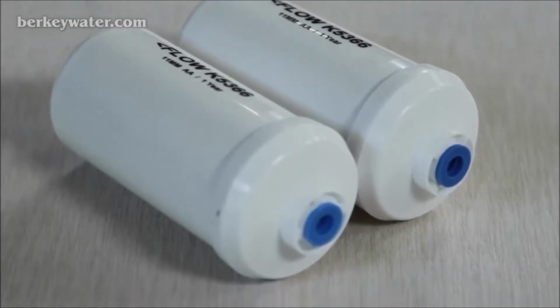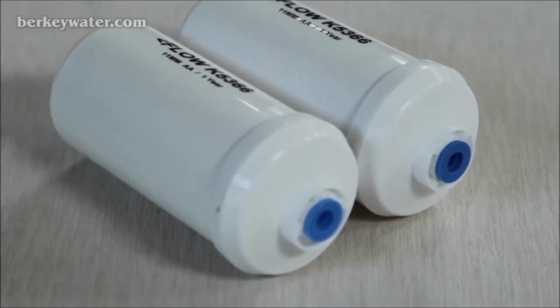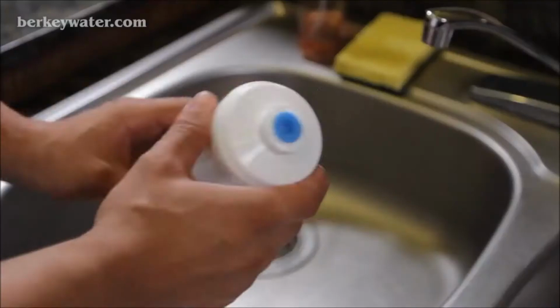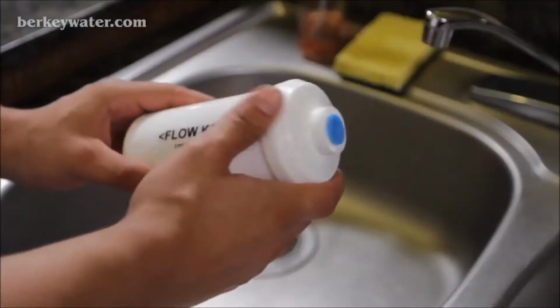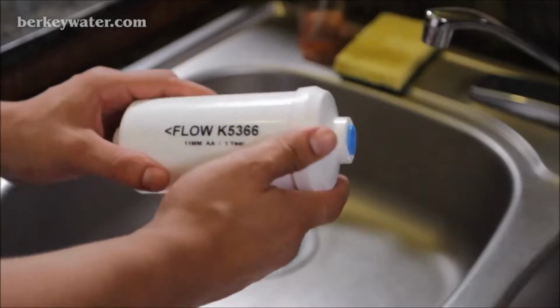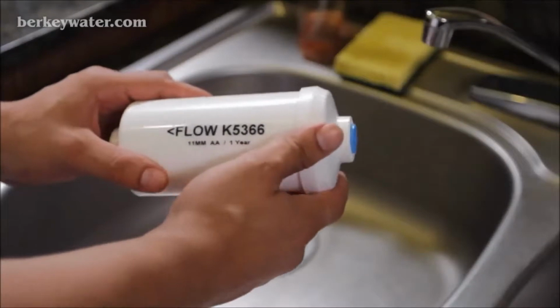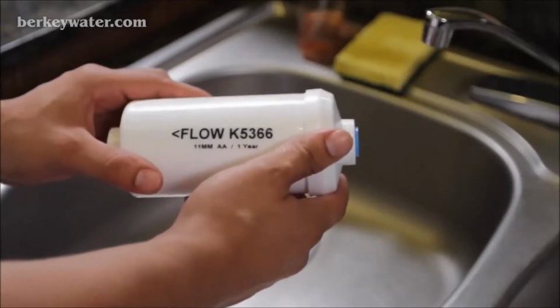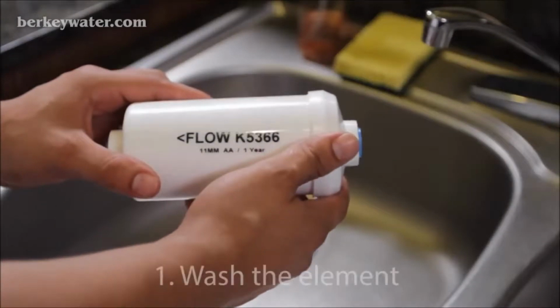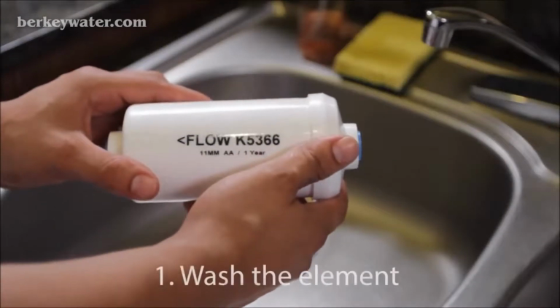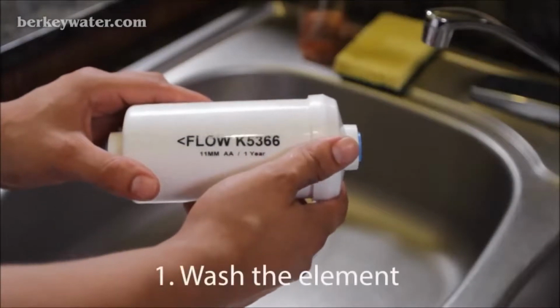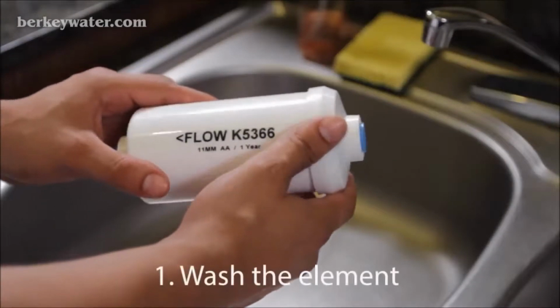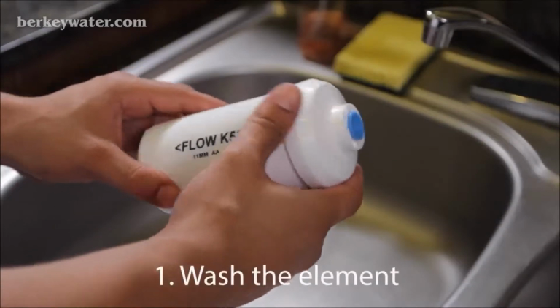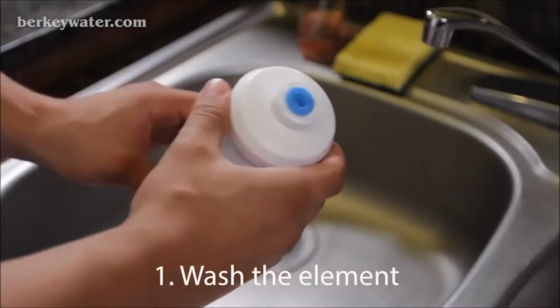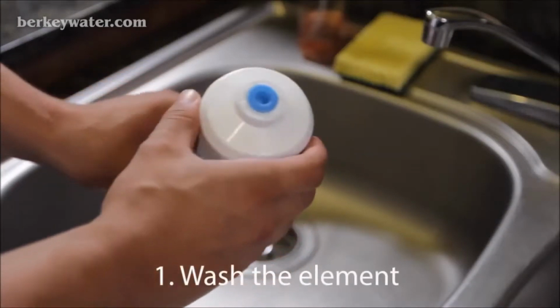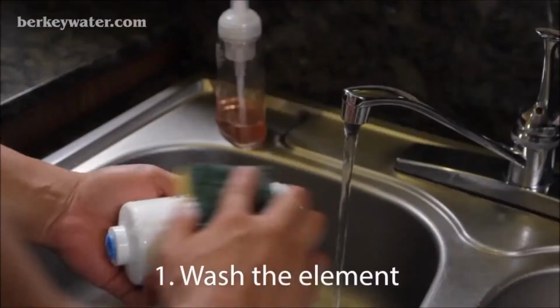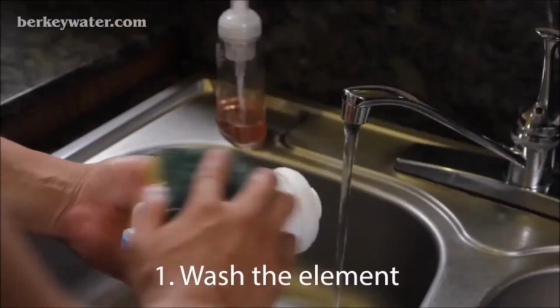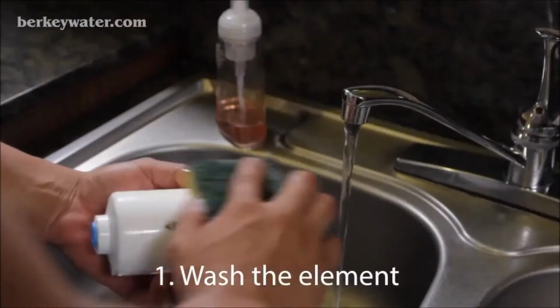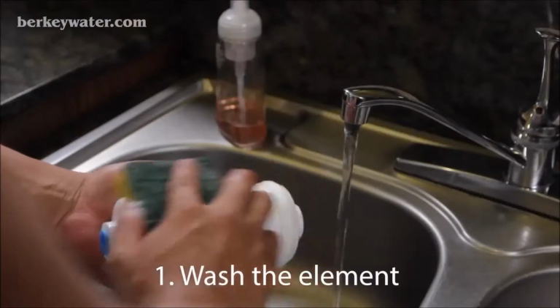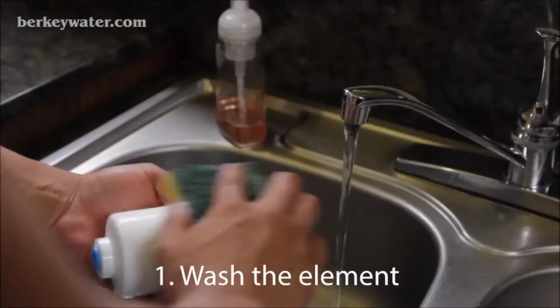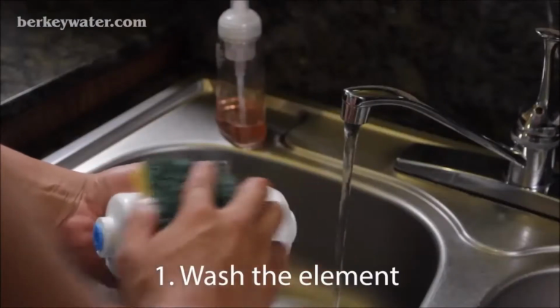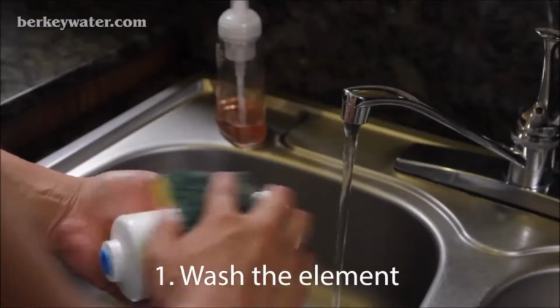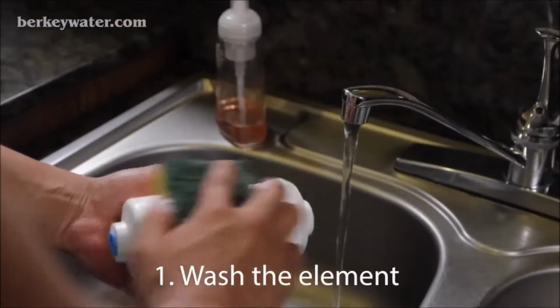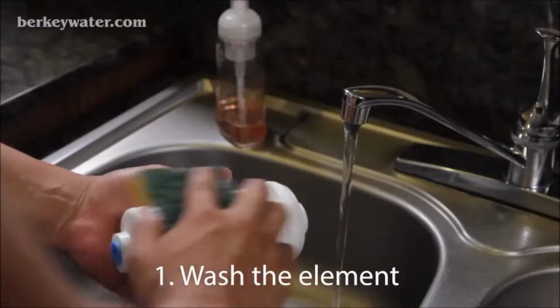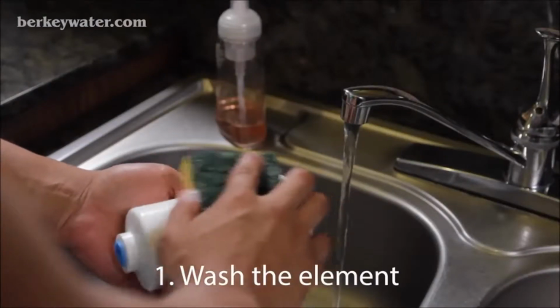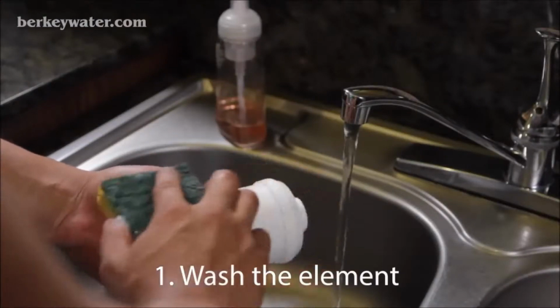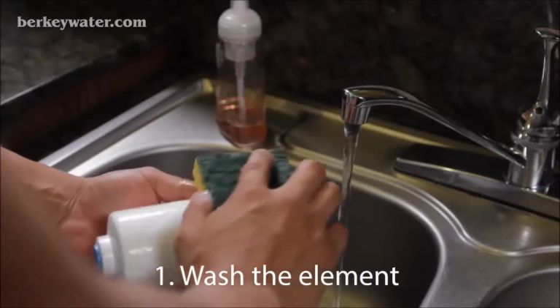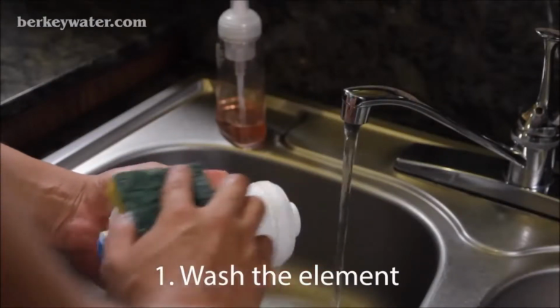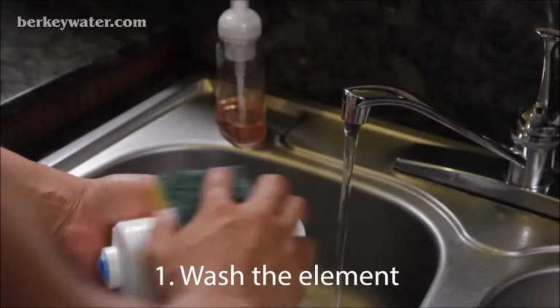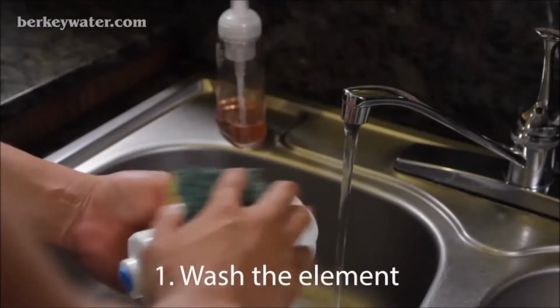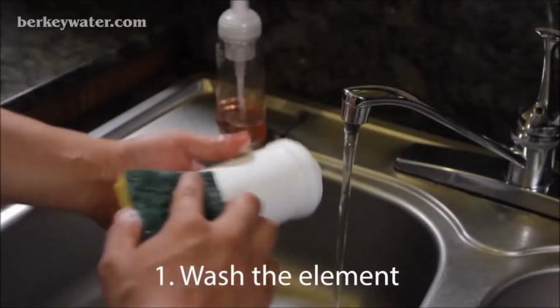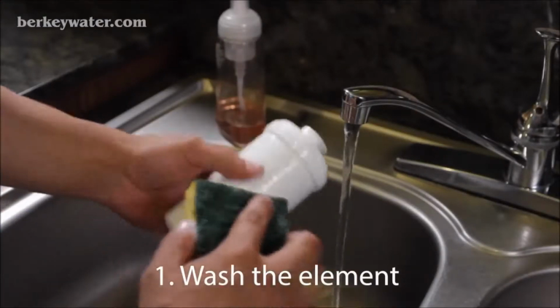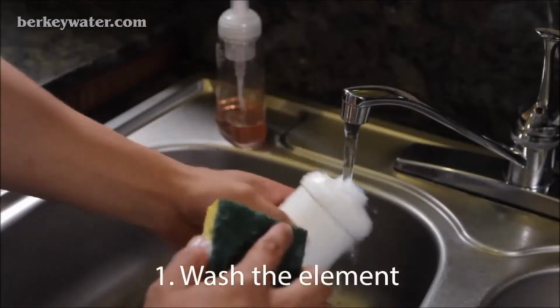First, with the blue caps in place, wash the exterior of each filter with mild dish soap.